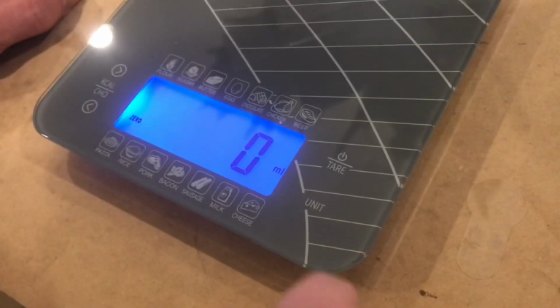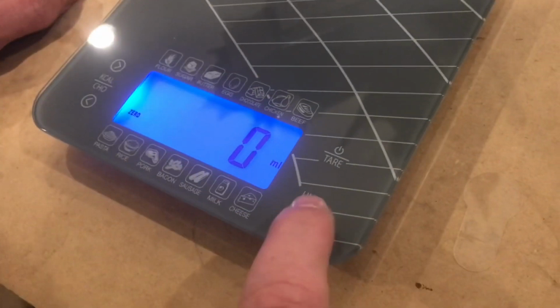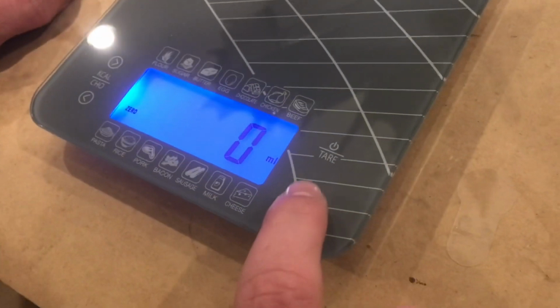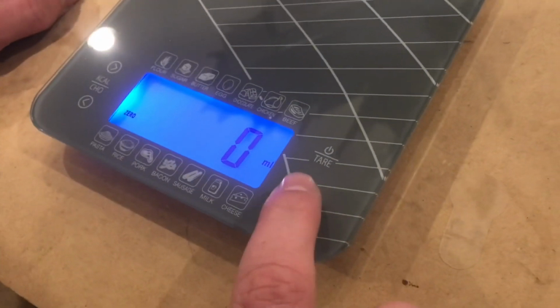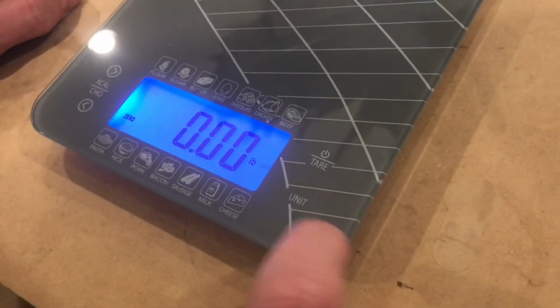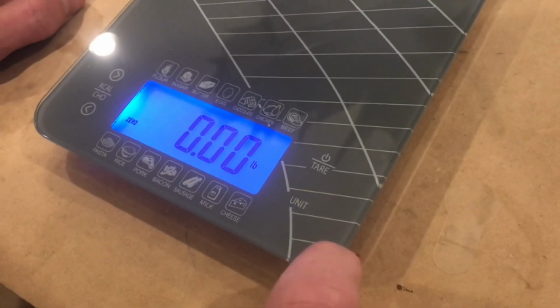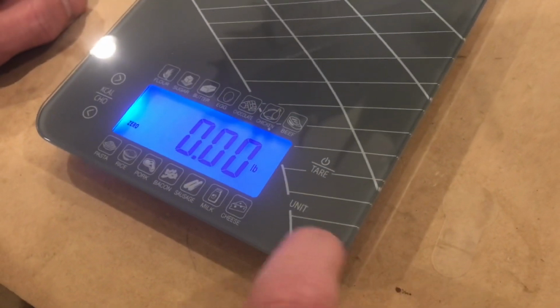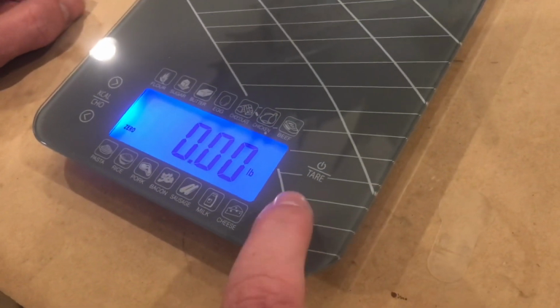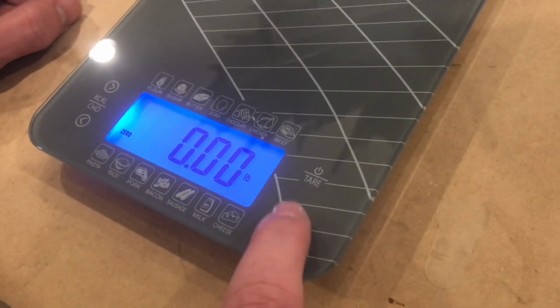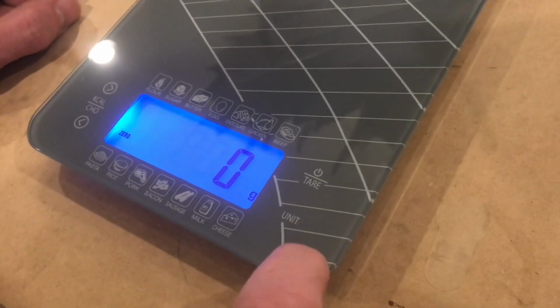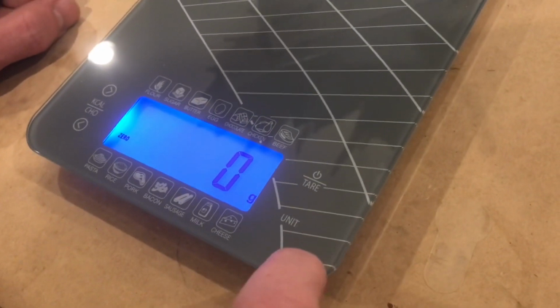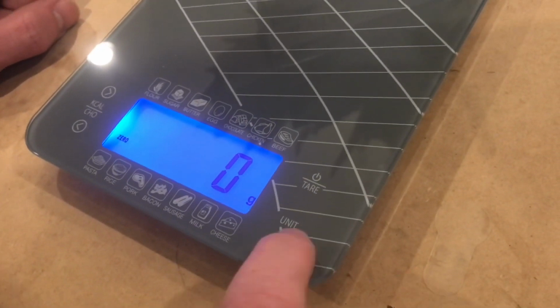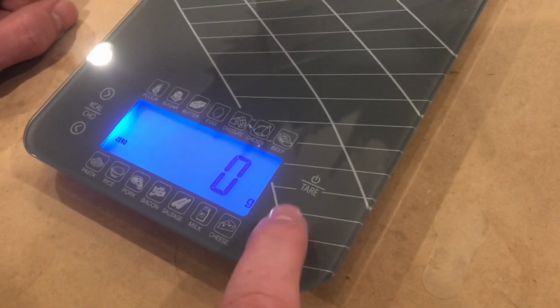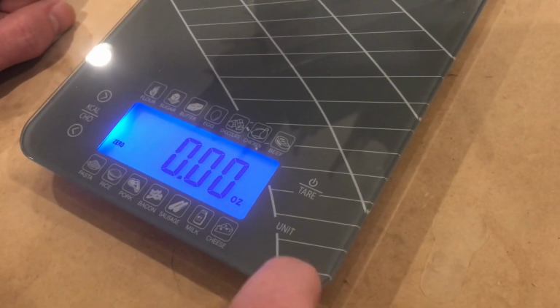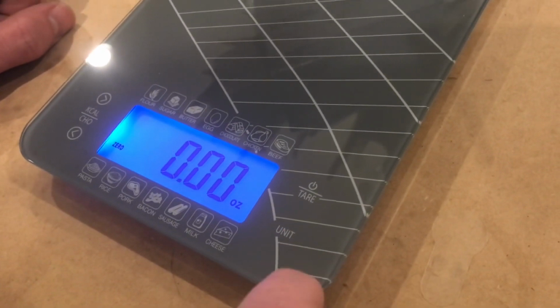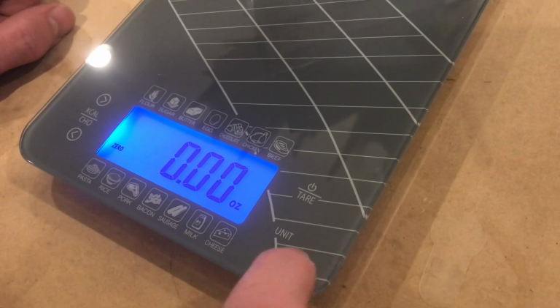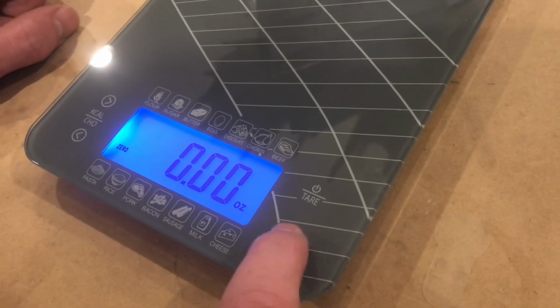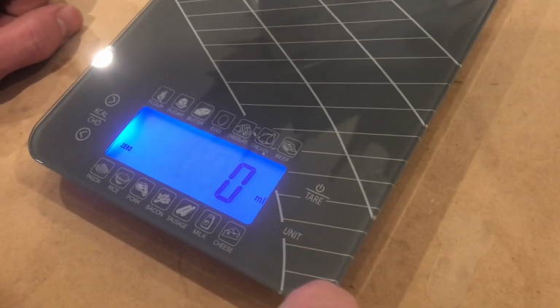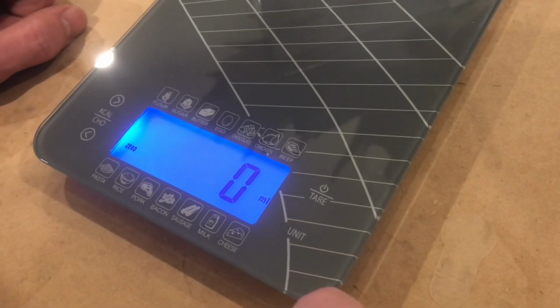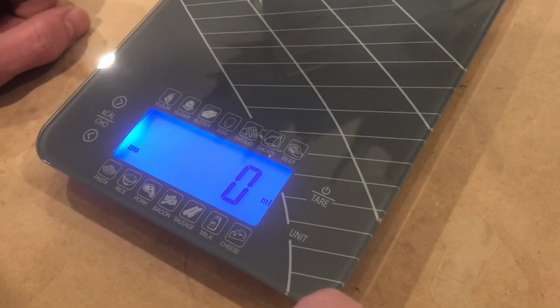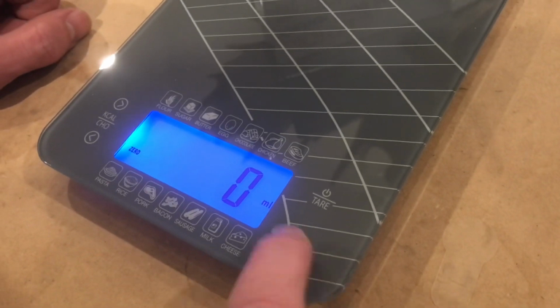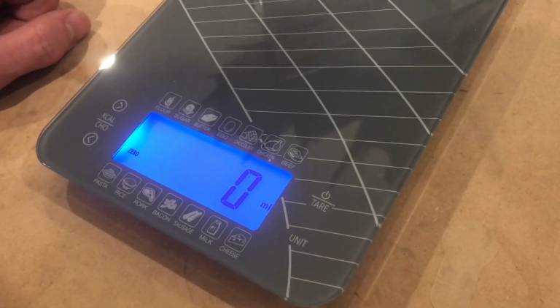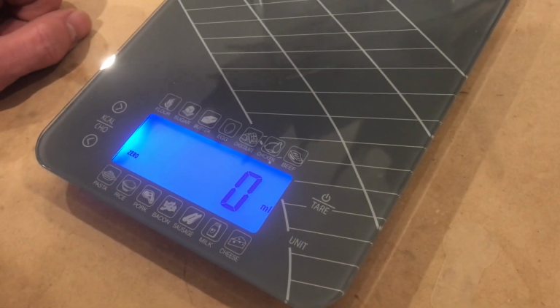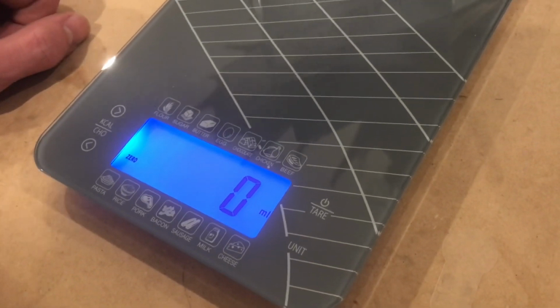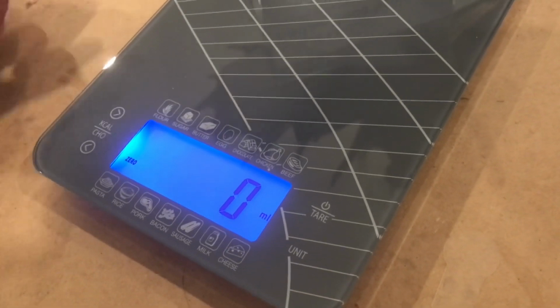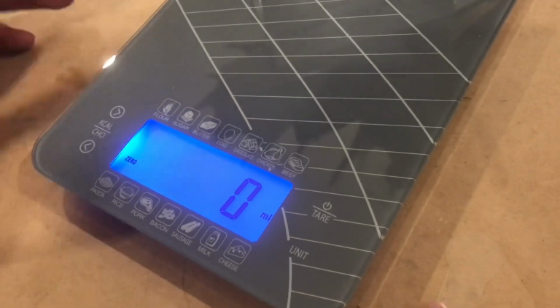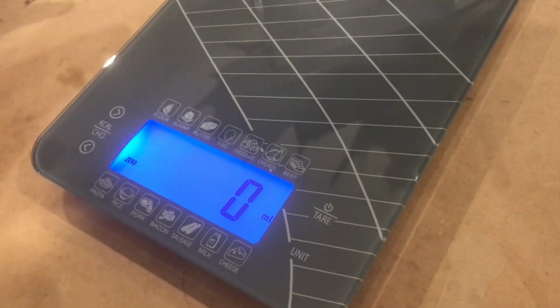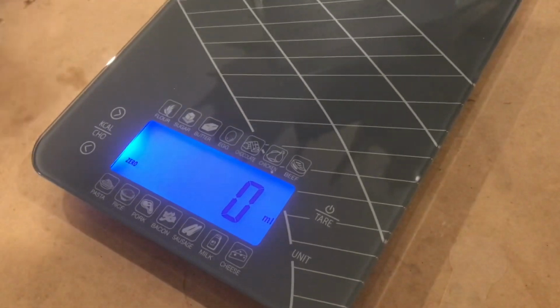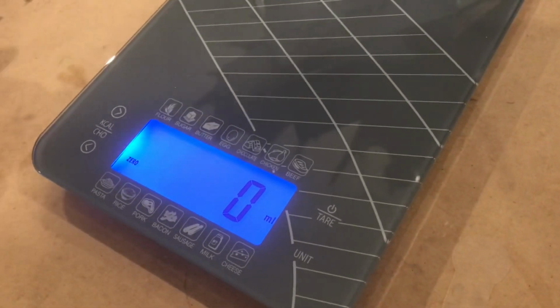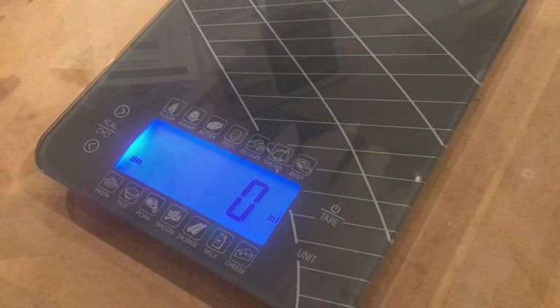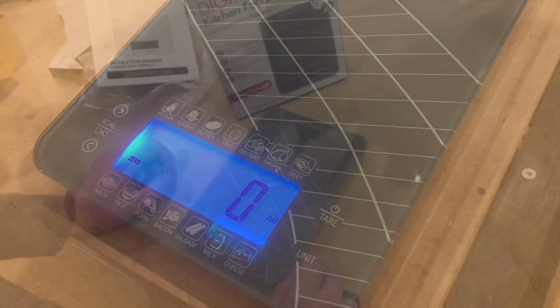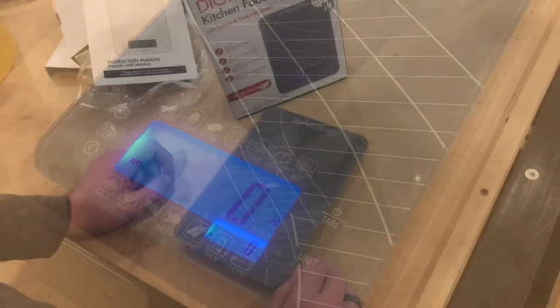So there's milliliters, pounds, grams, ounces, and back to milliliters. And it has an 11 pound capacity.